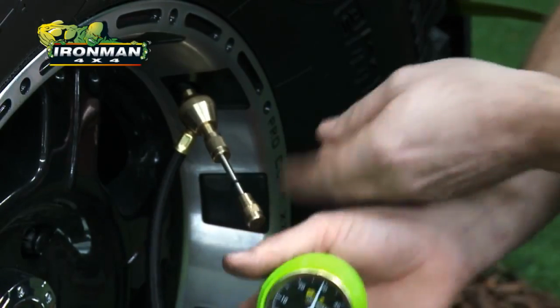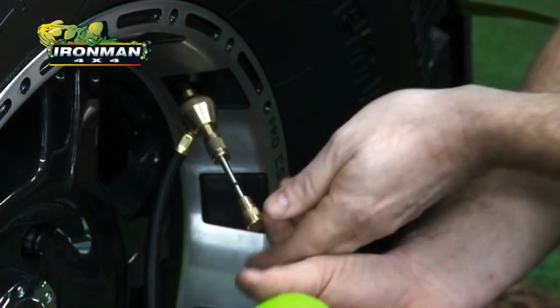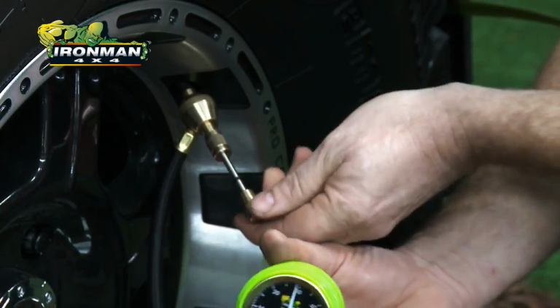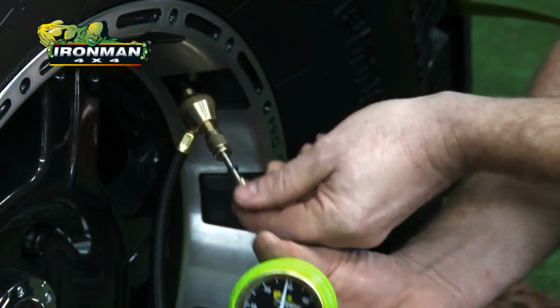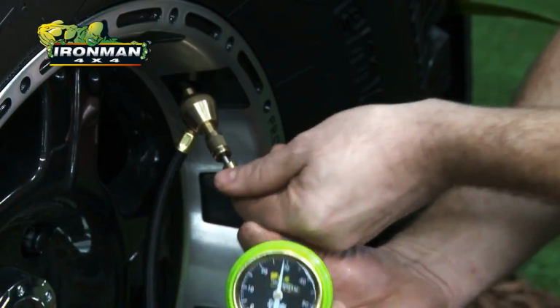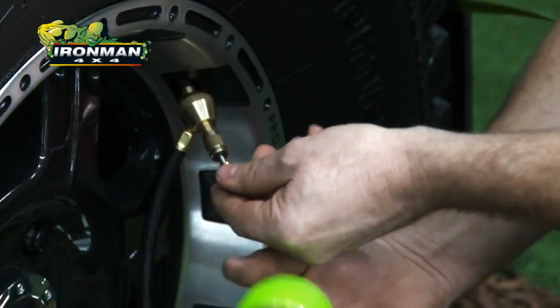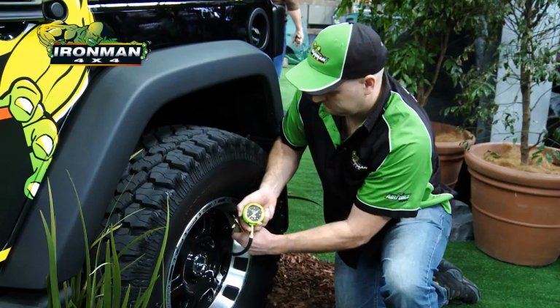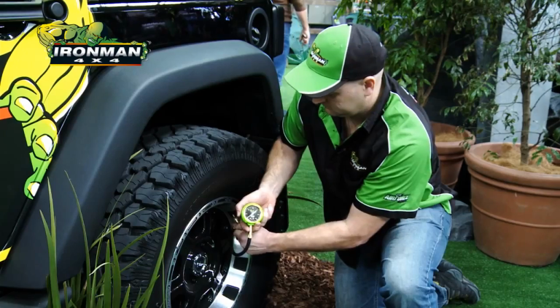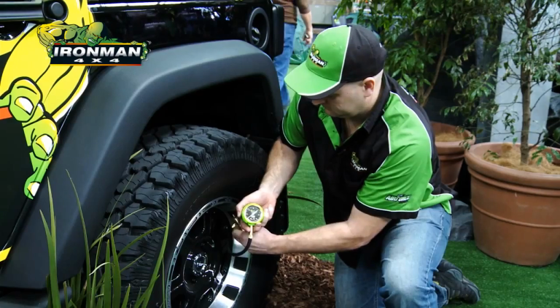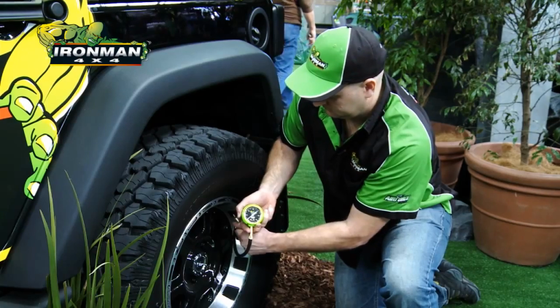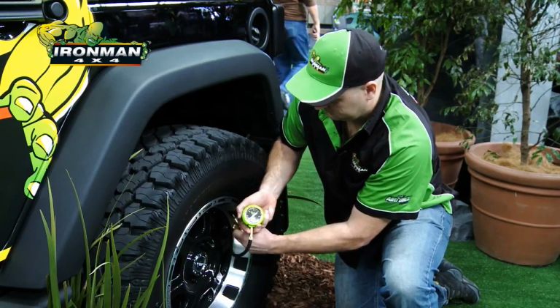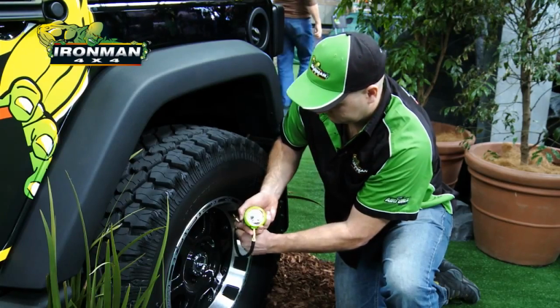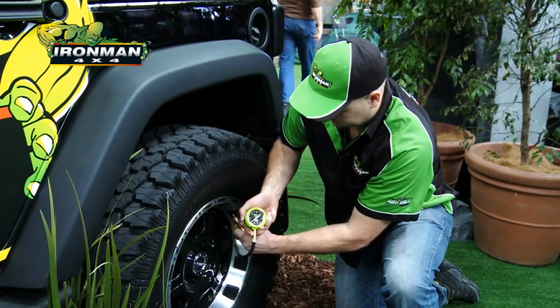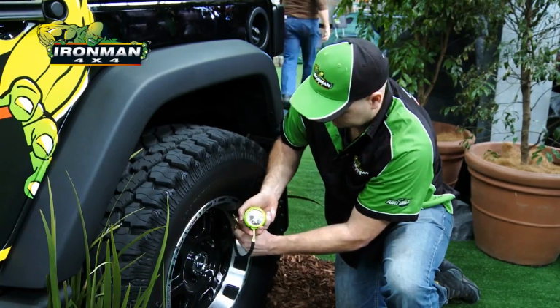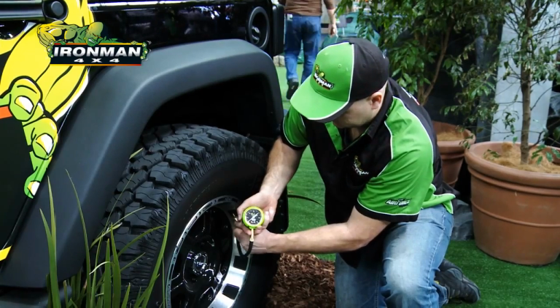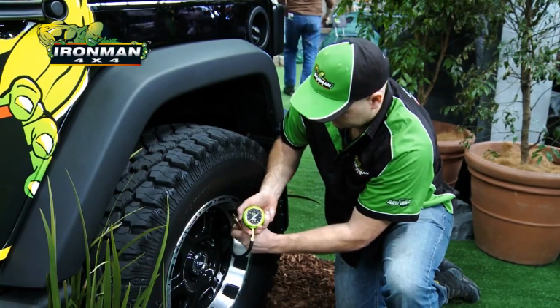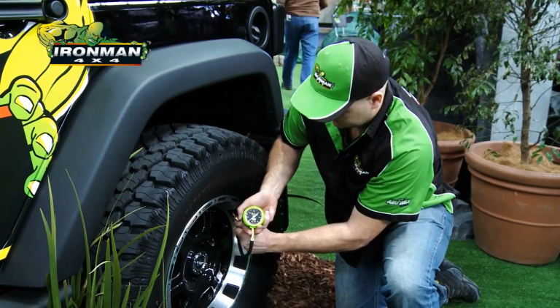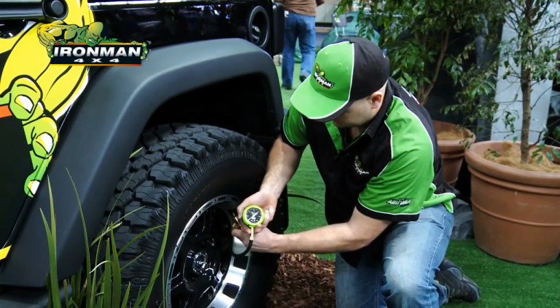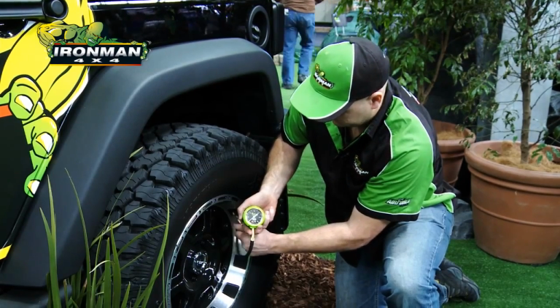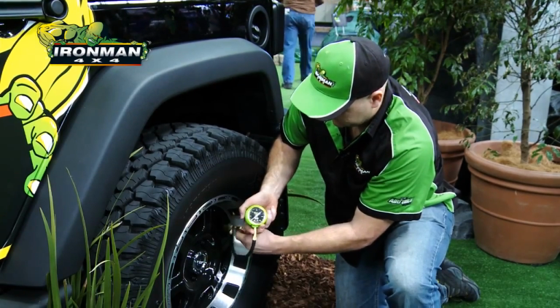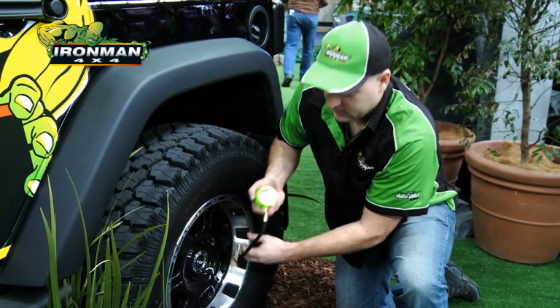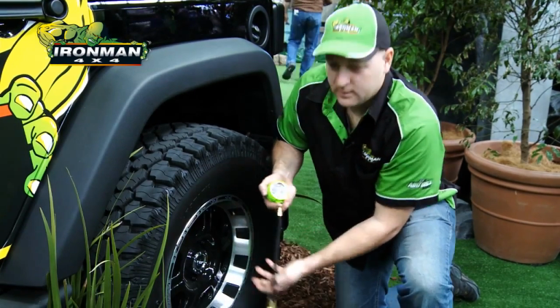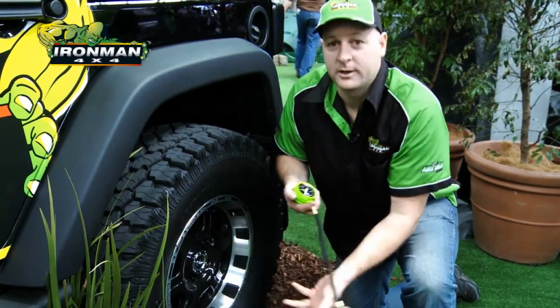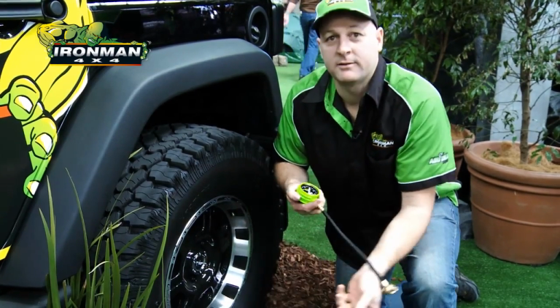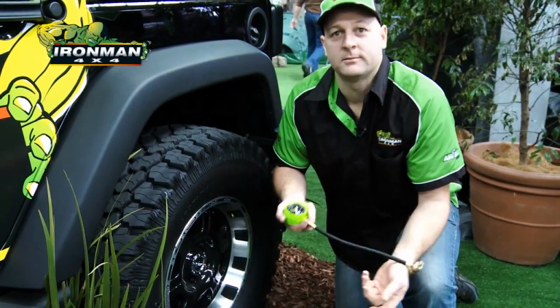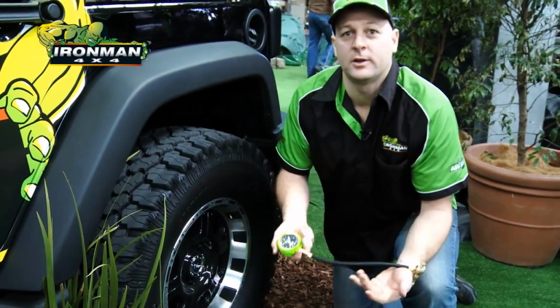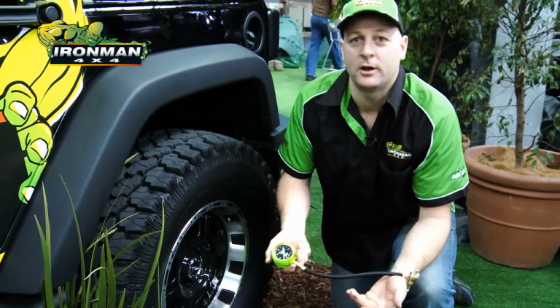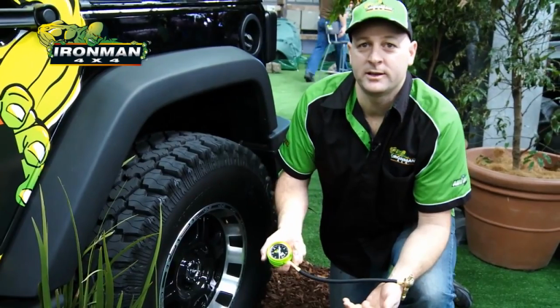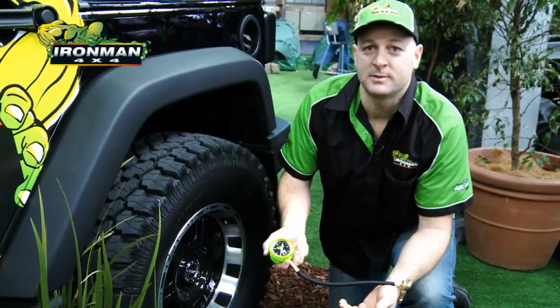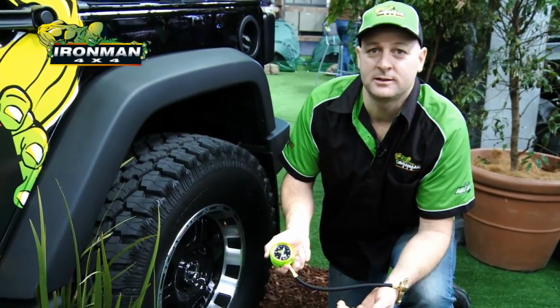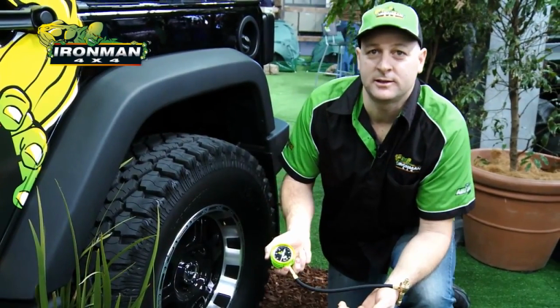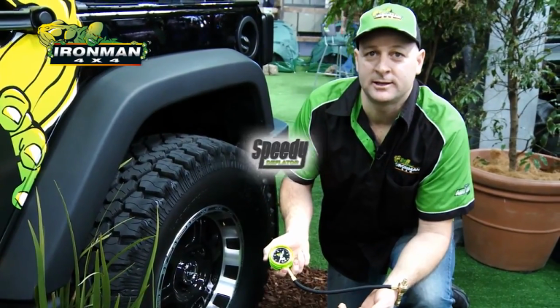We put the valve back in, remove the assembly and we're done. There we have it — the Ironman Speedy Deflator.